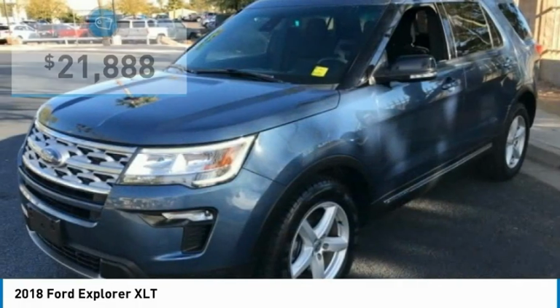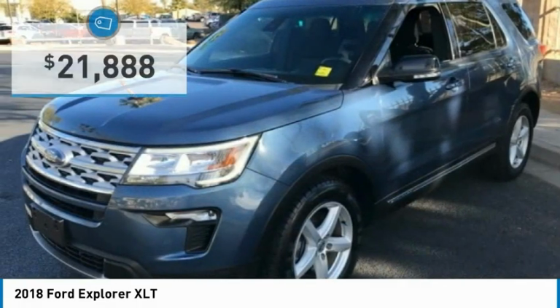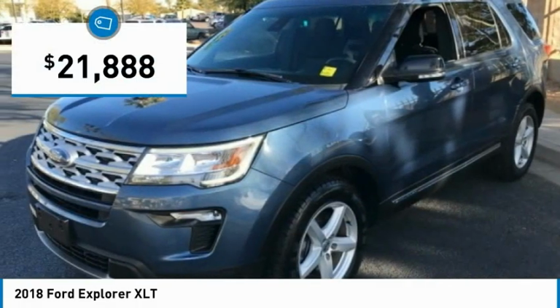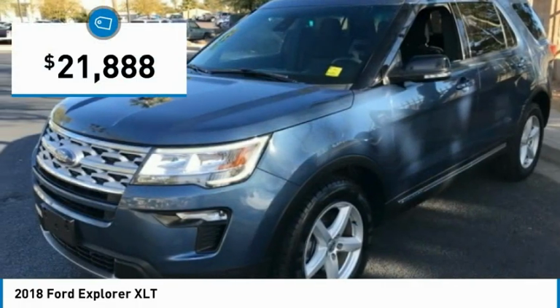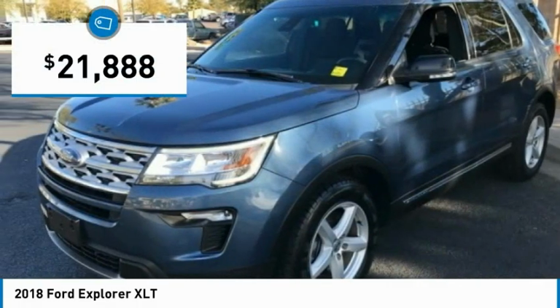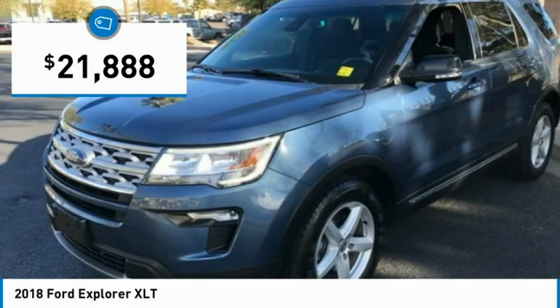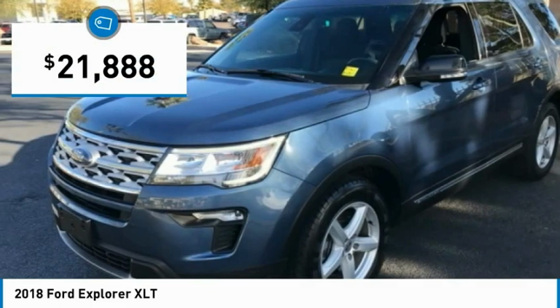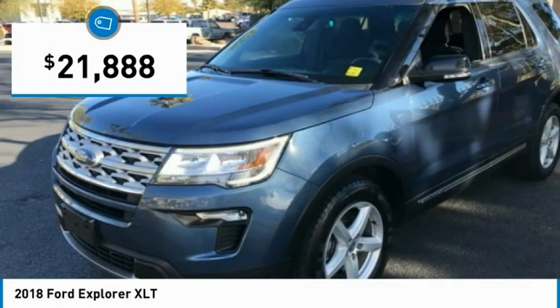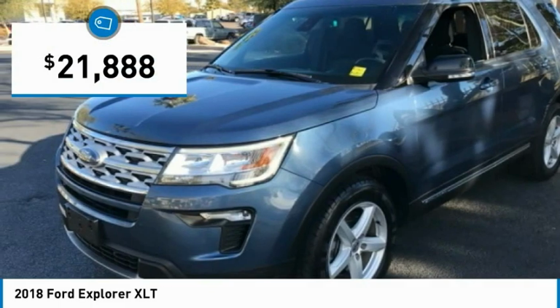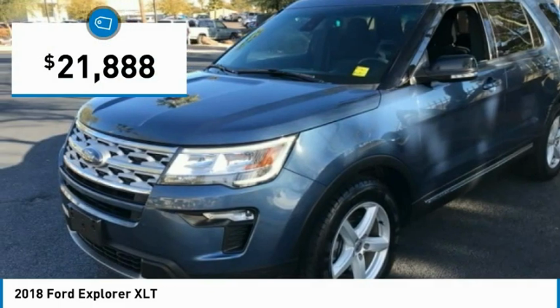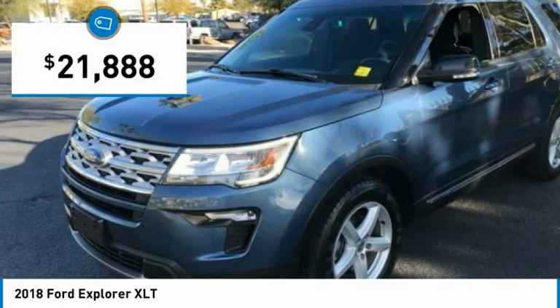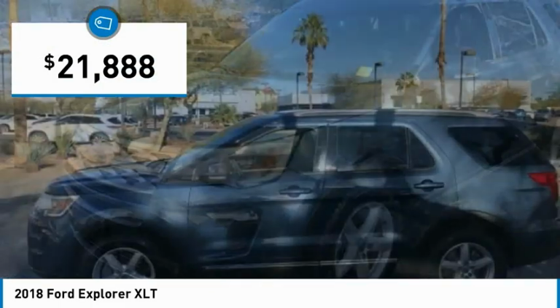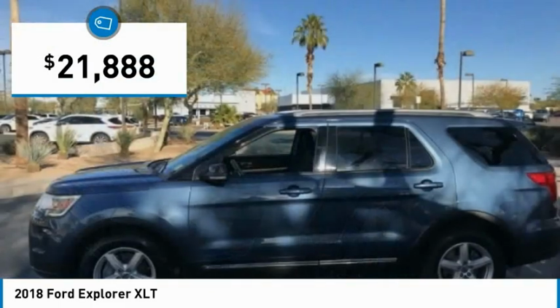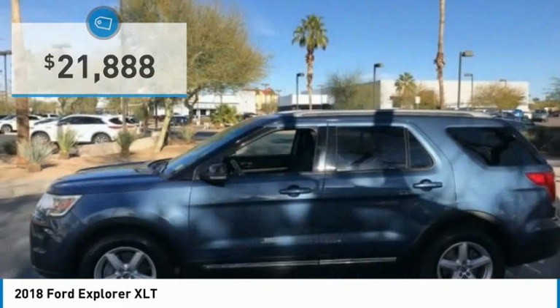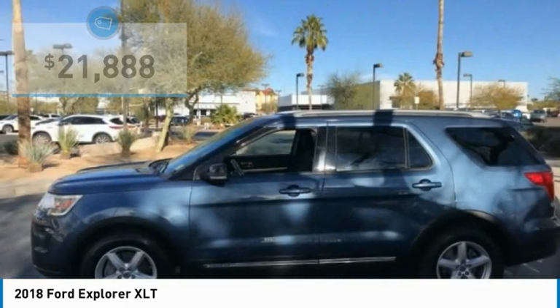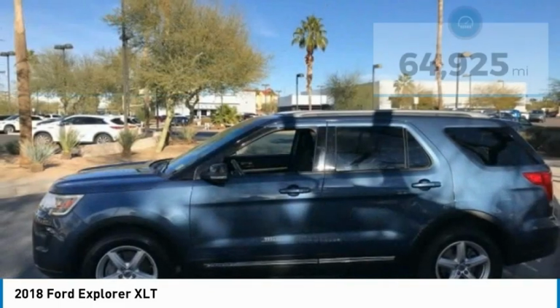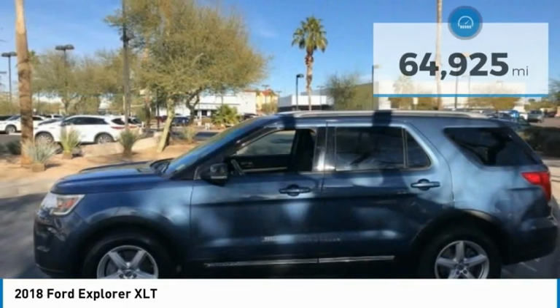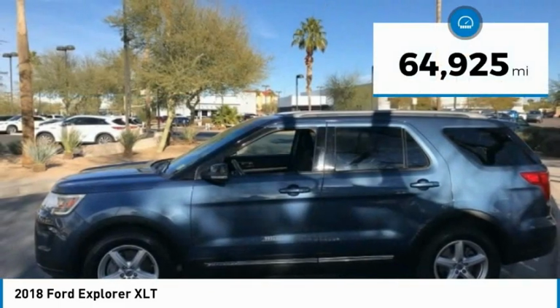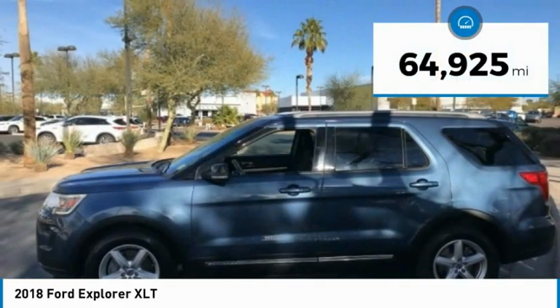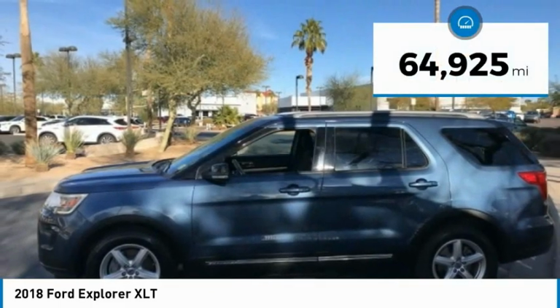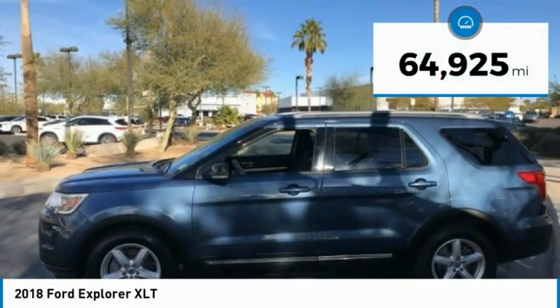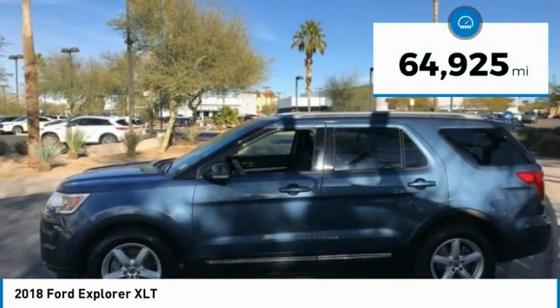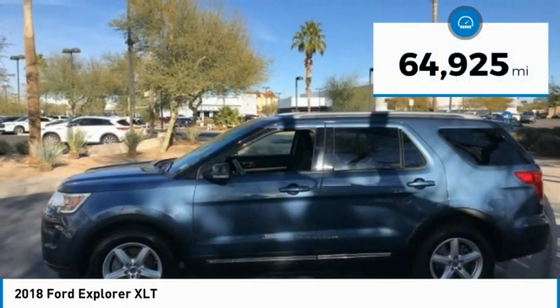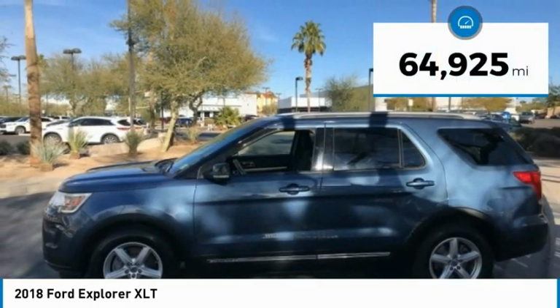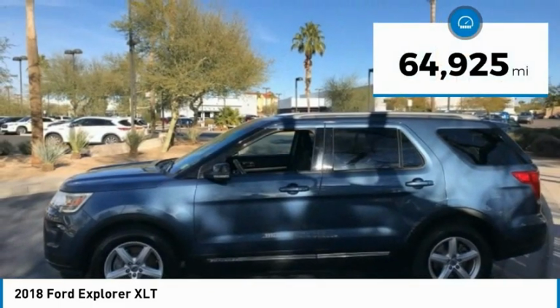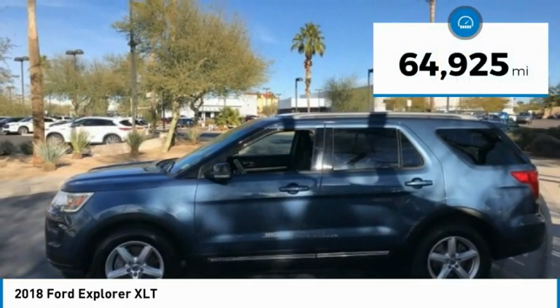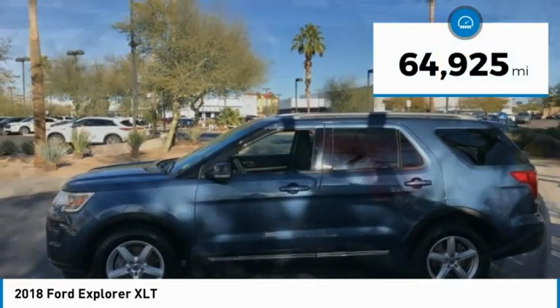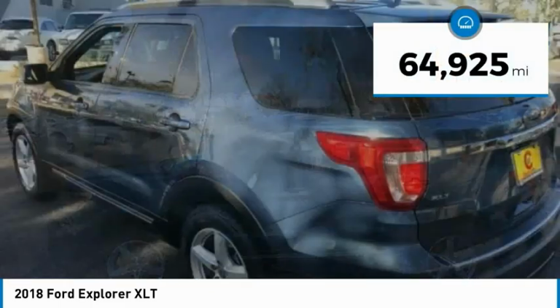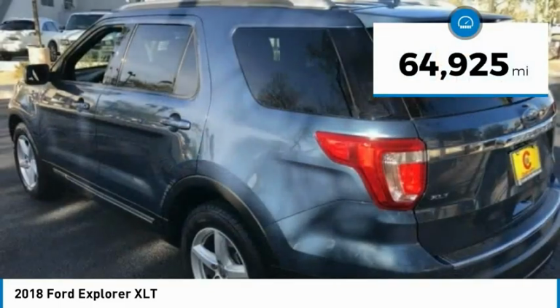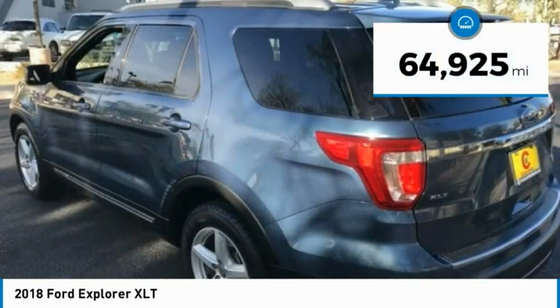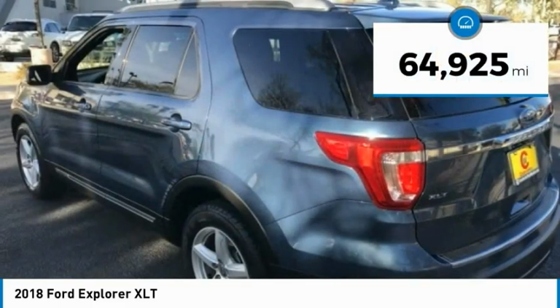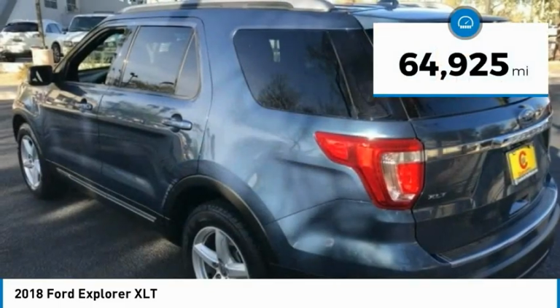And is priced below $25,000. This vehicle has less than 65,000 miles.